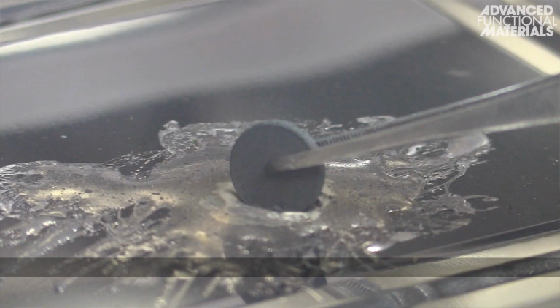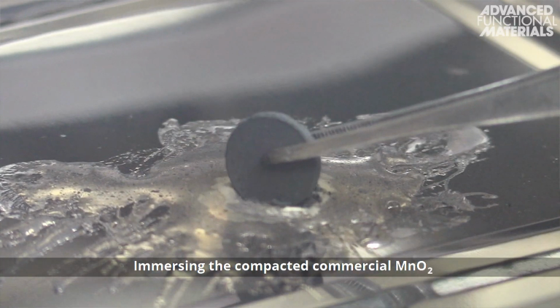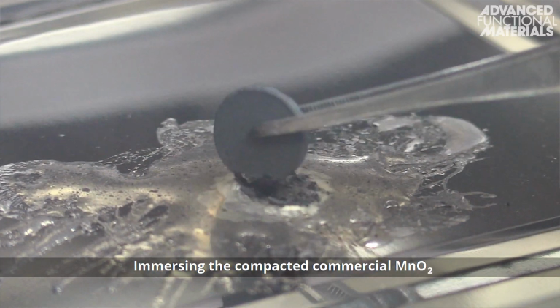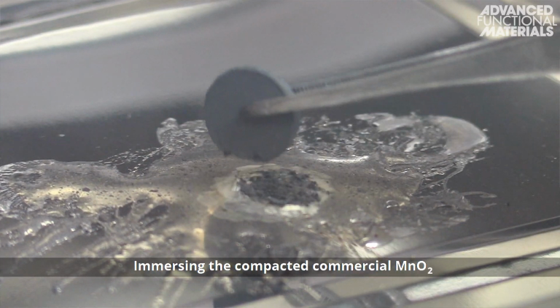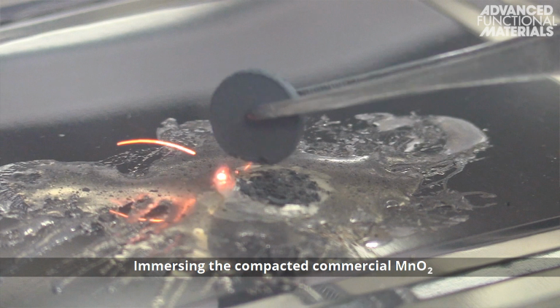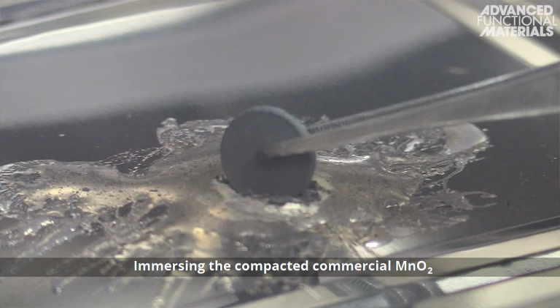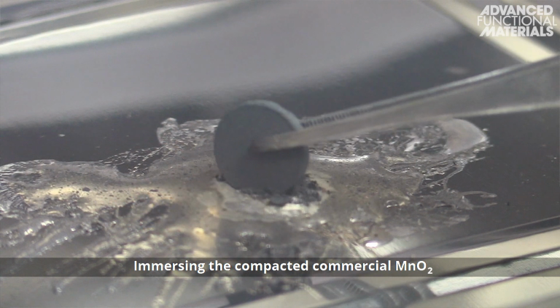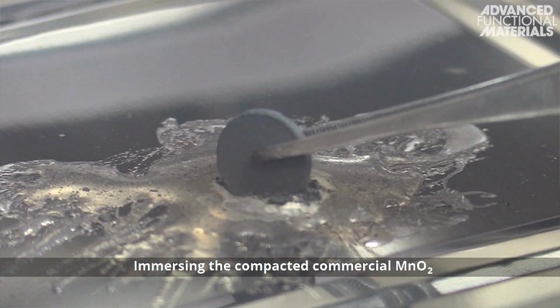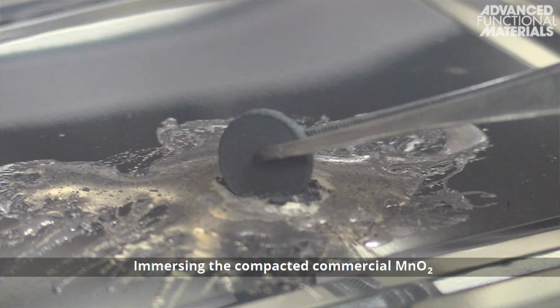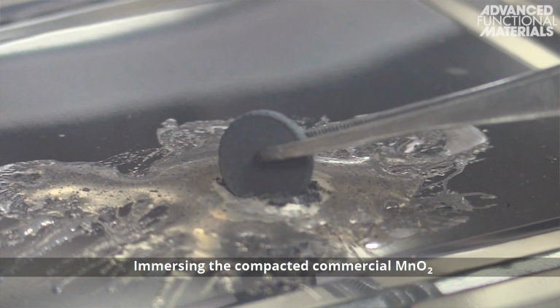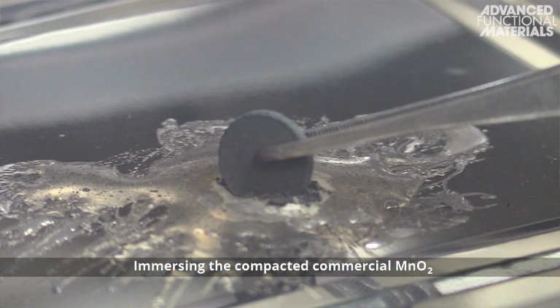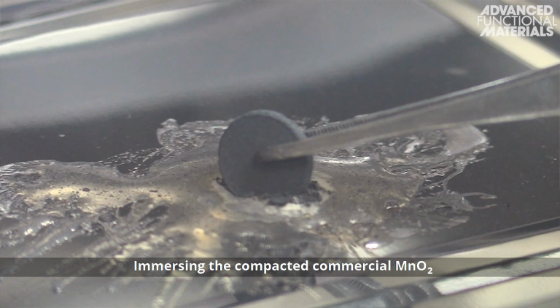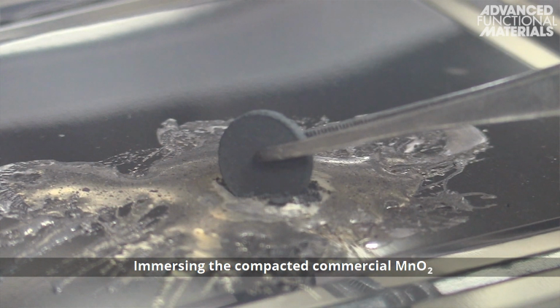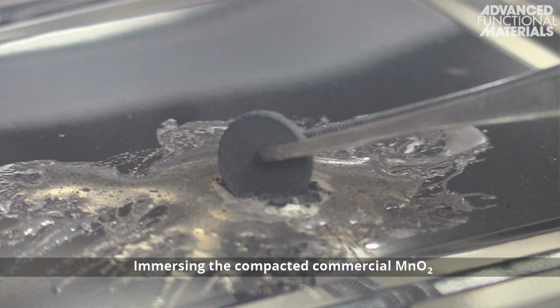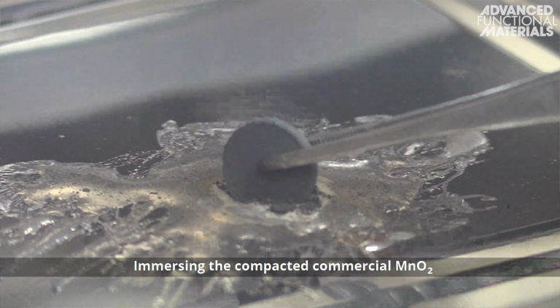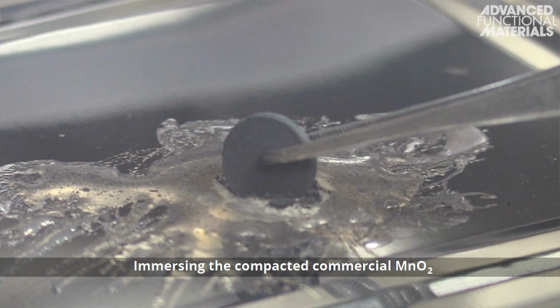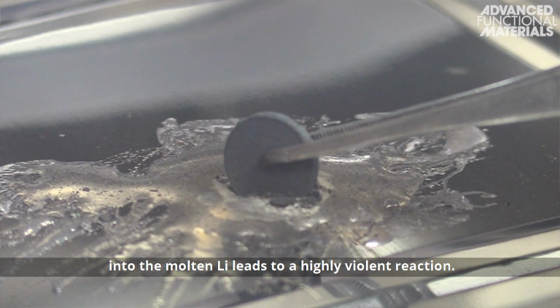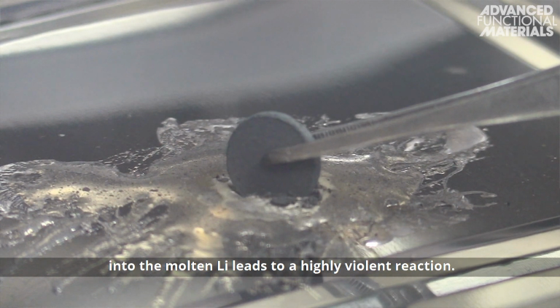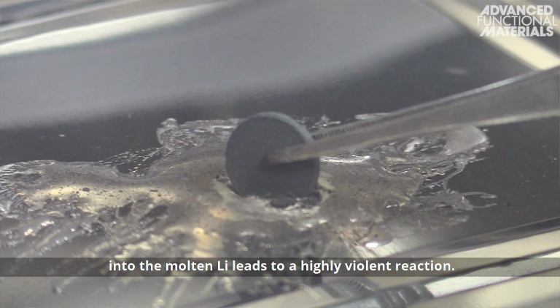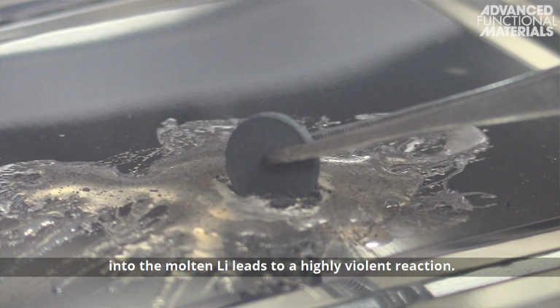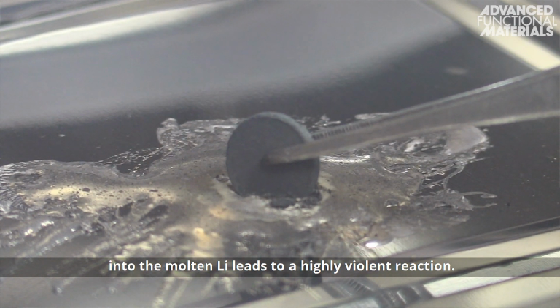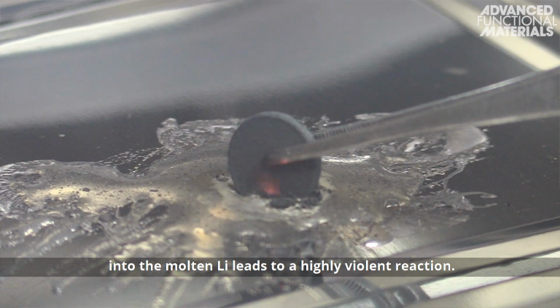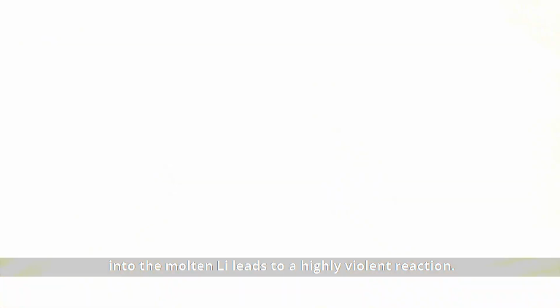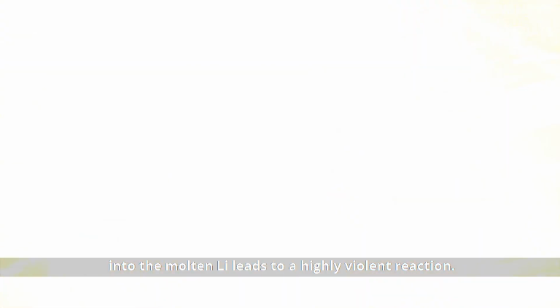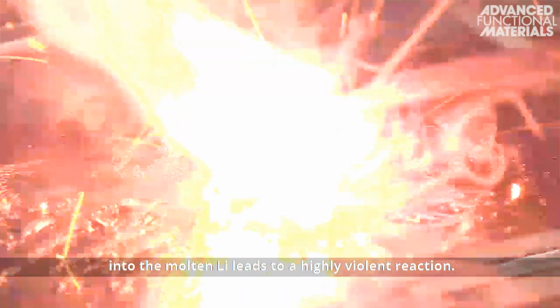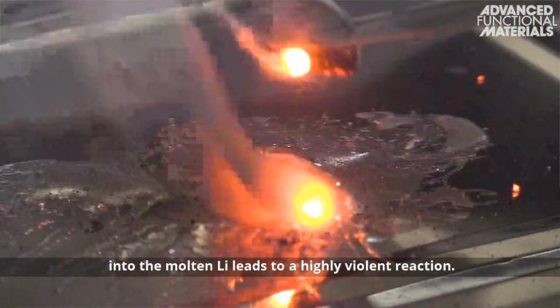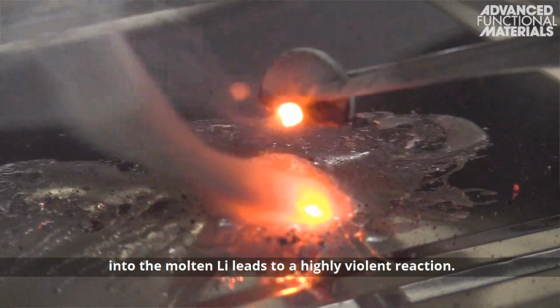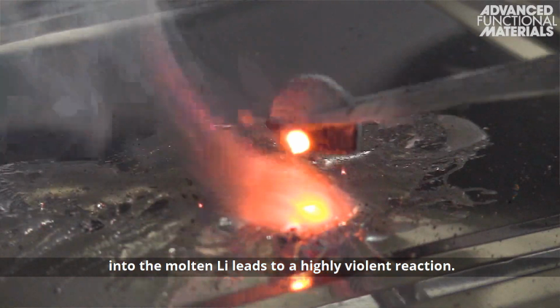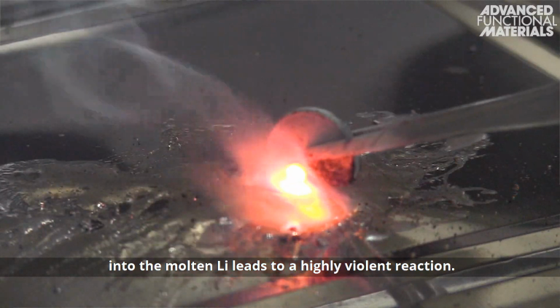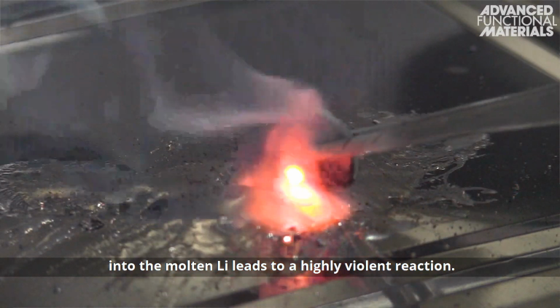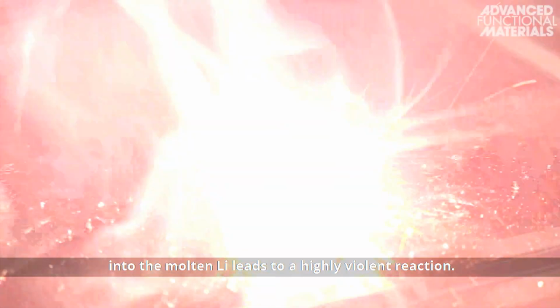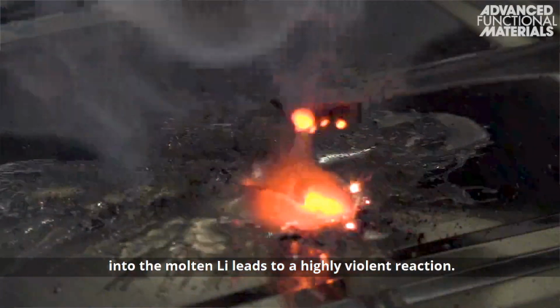Immersing the compact commercial magnesium dioxide into the molten lithium leads to a highly violent reaction.